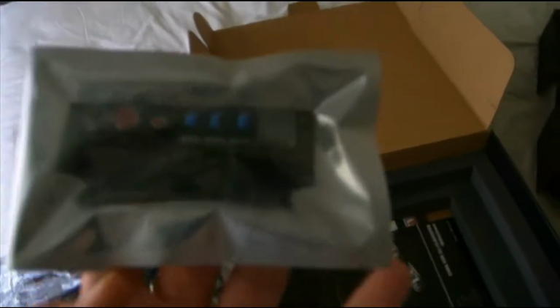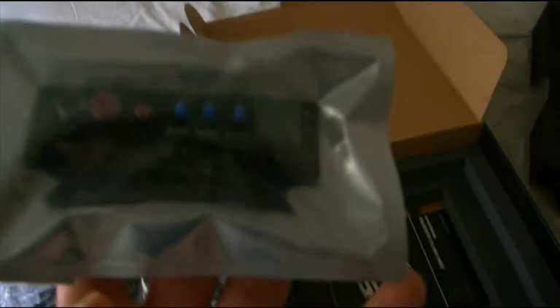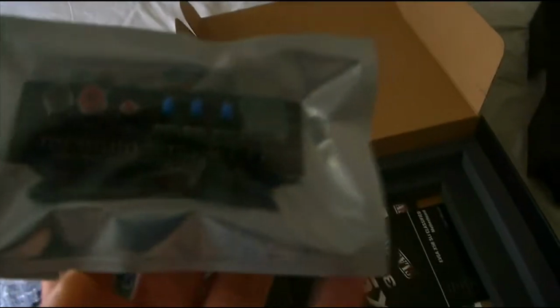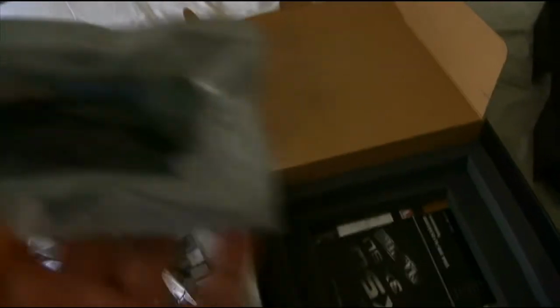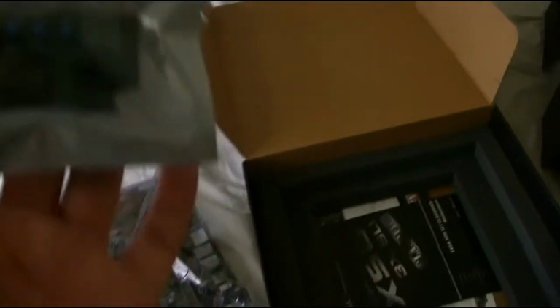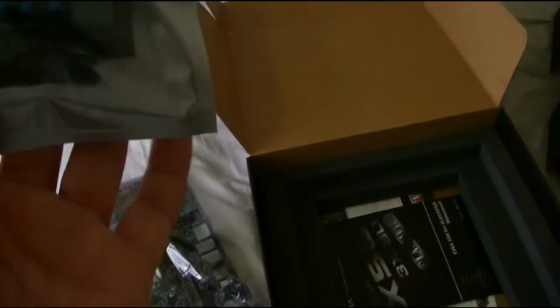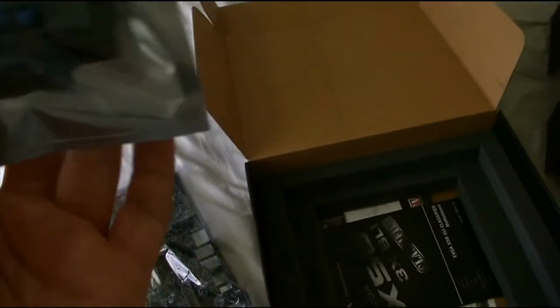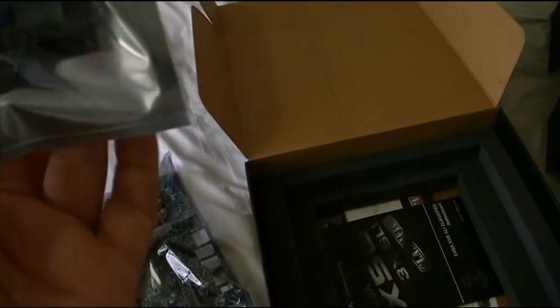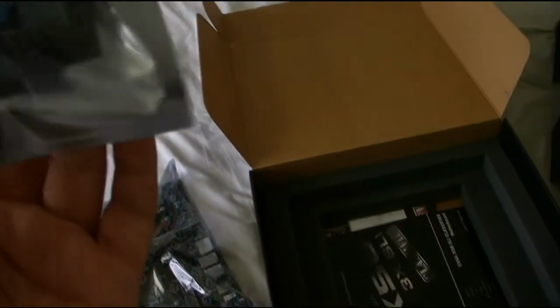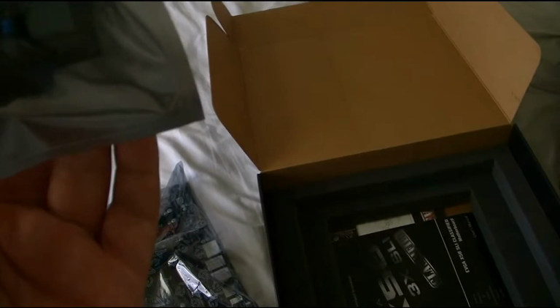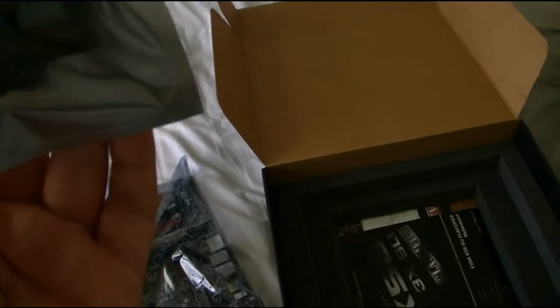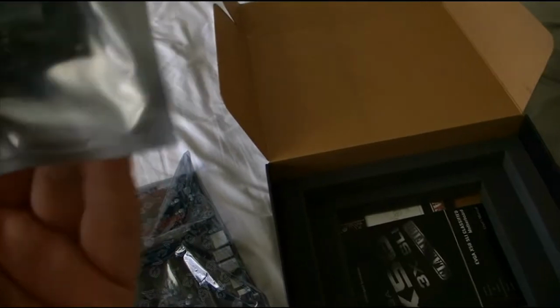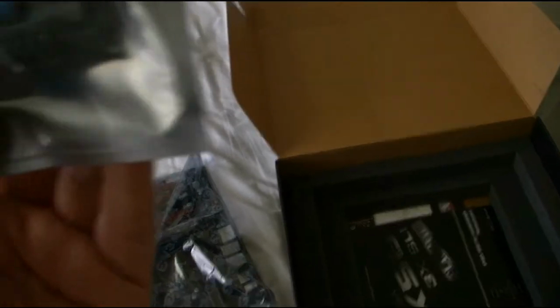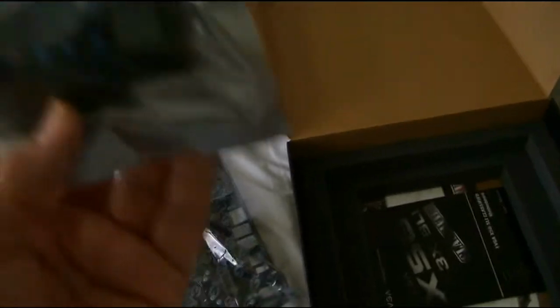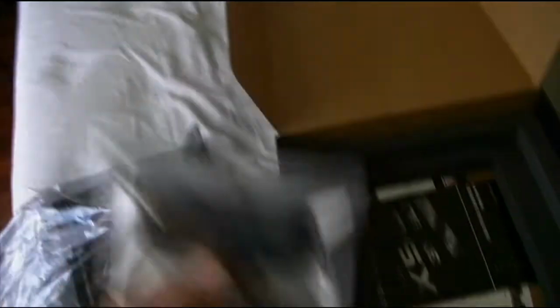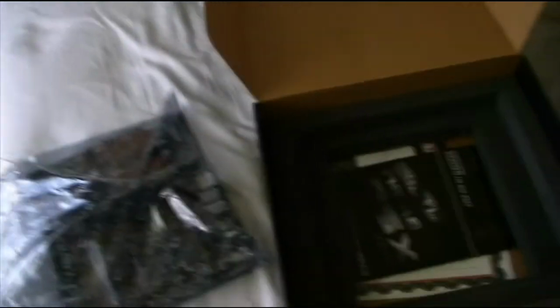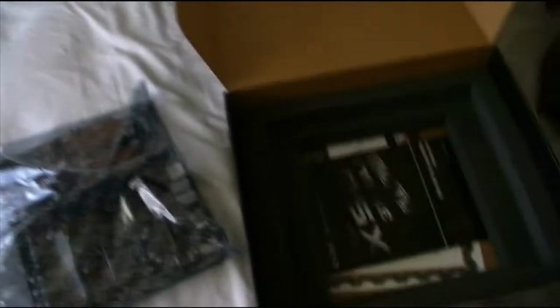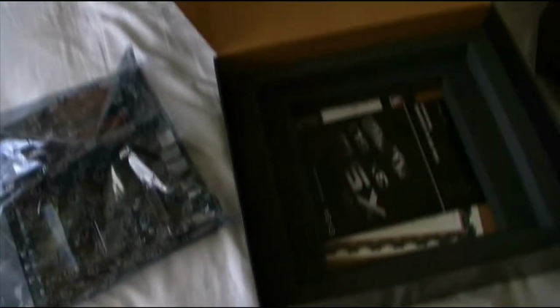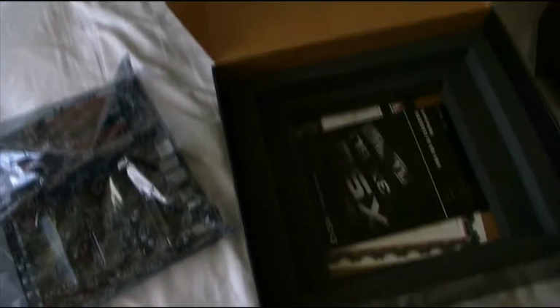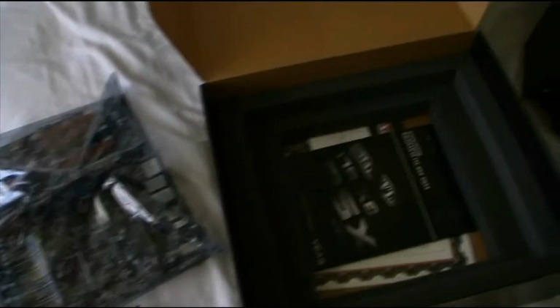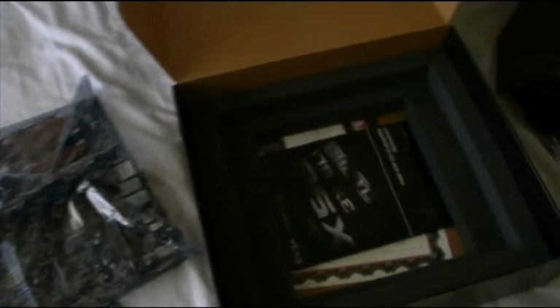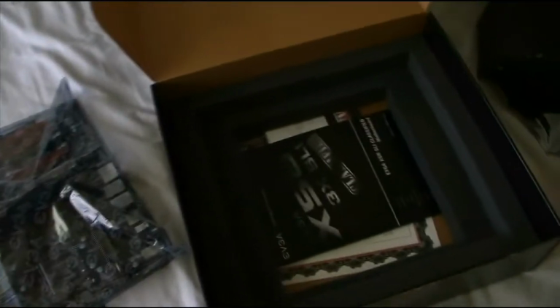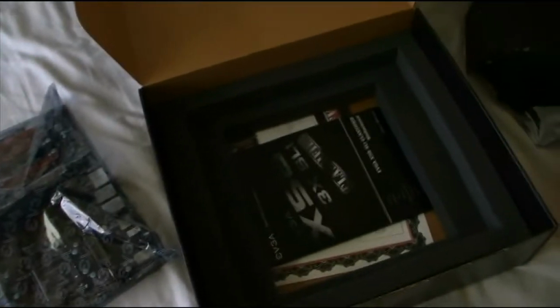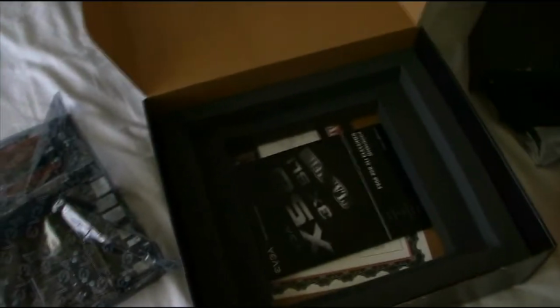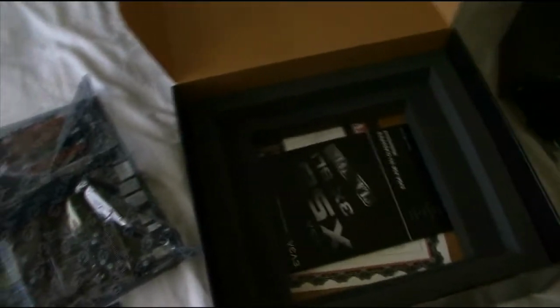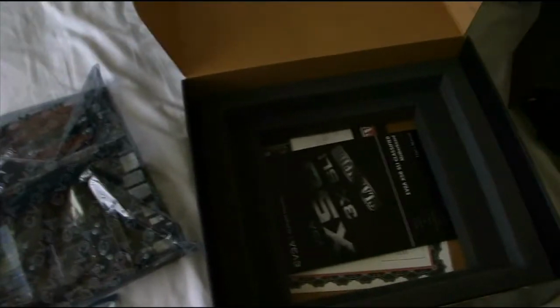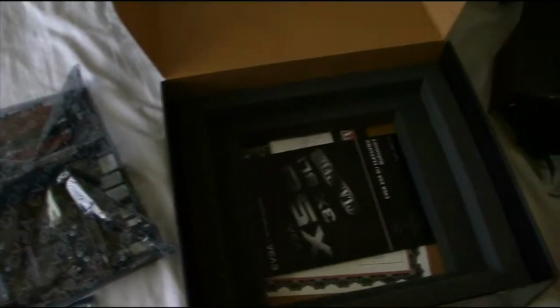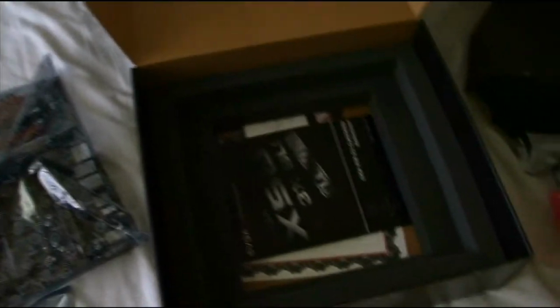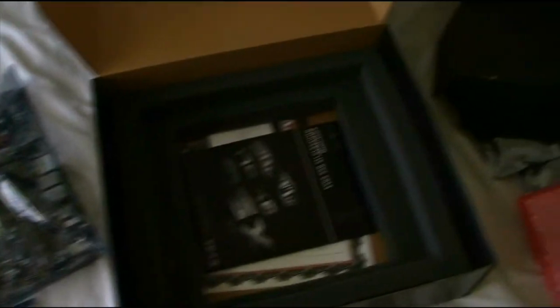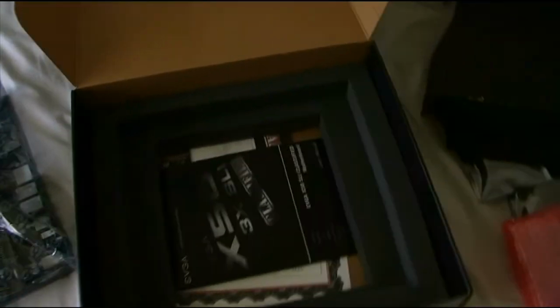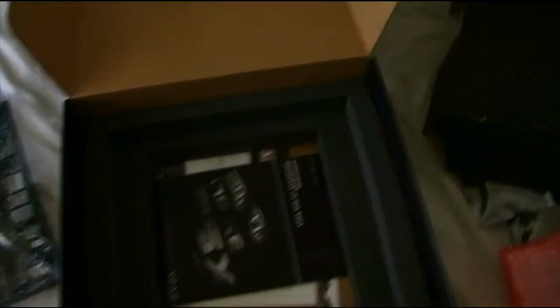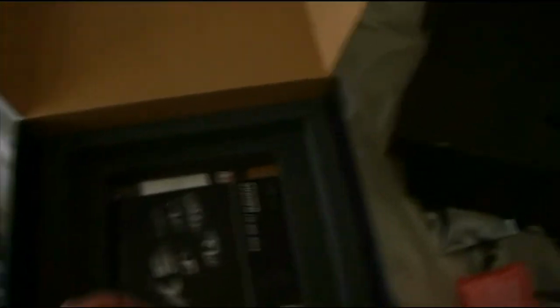I've never messed with EVGA before, so this will be my first time playing with it.